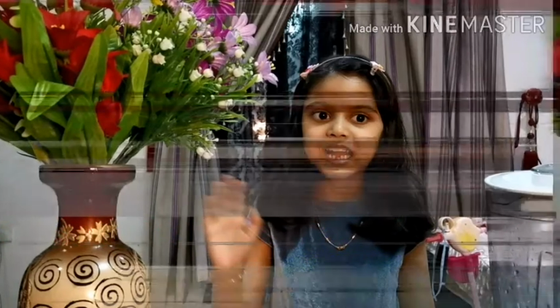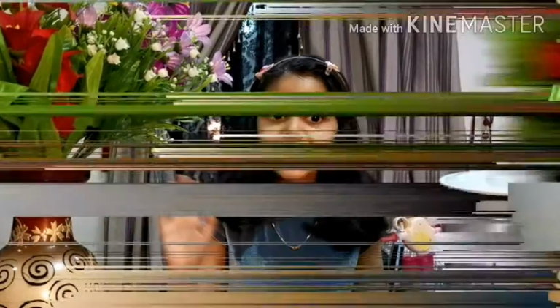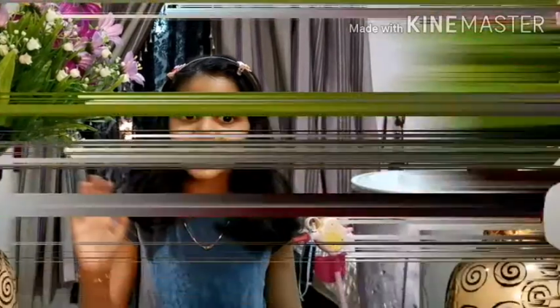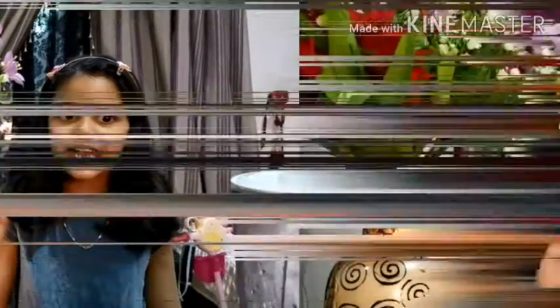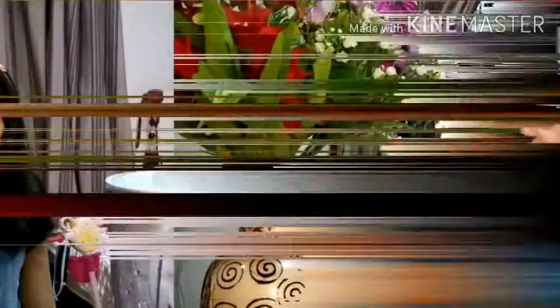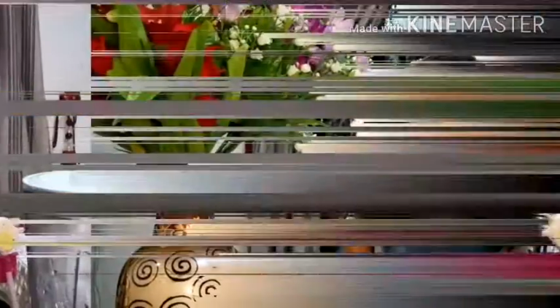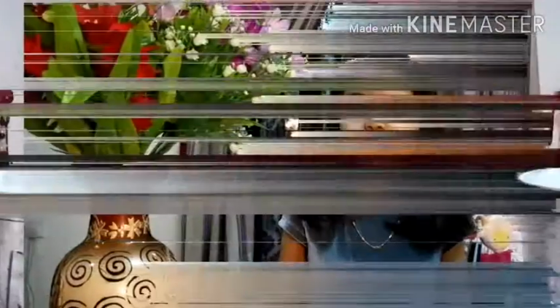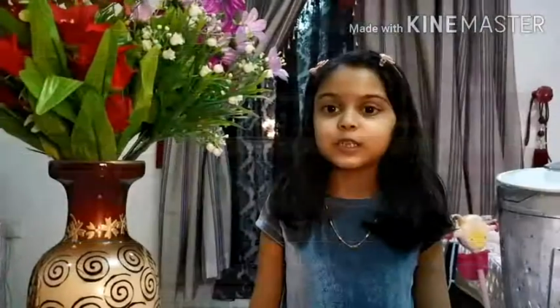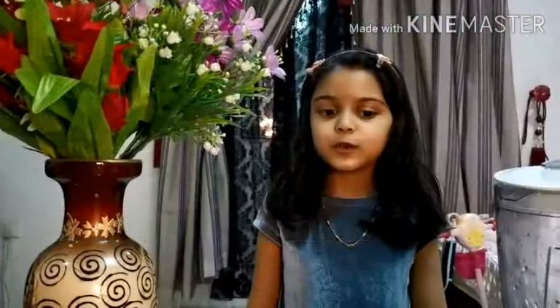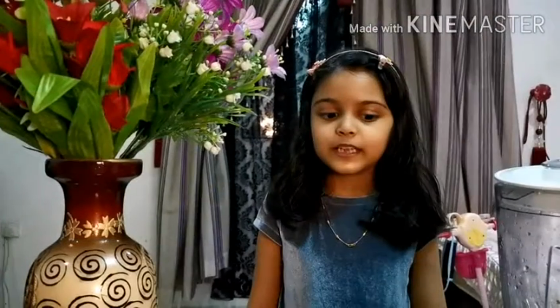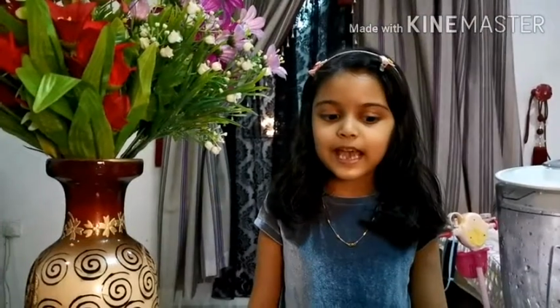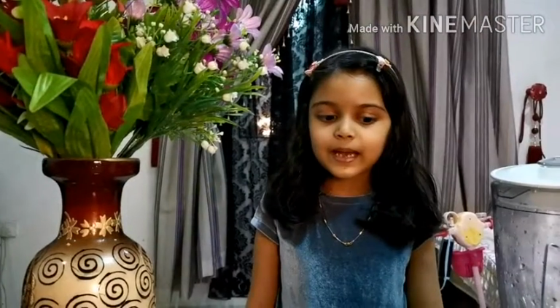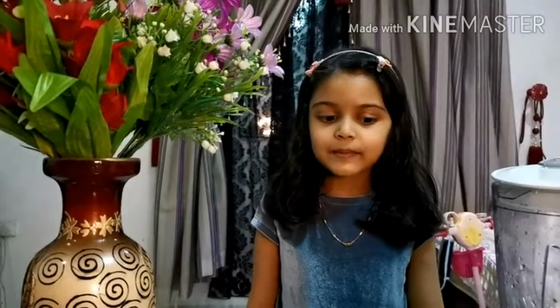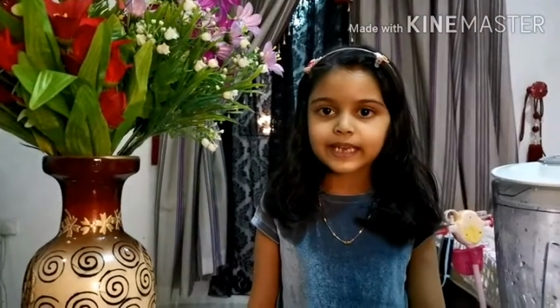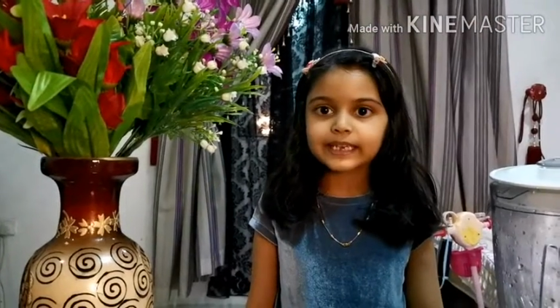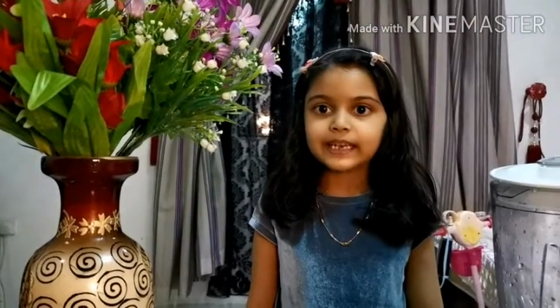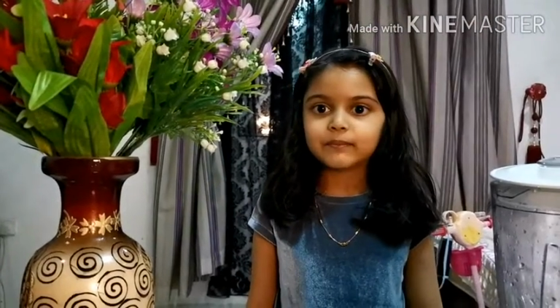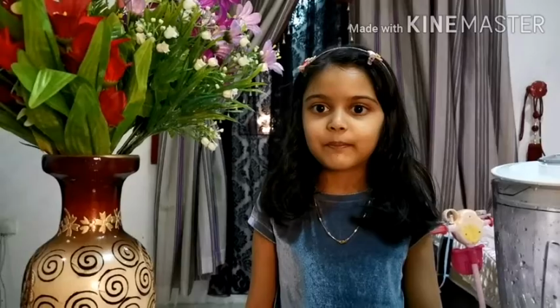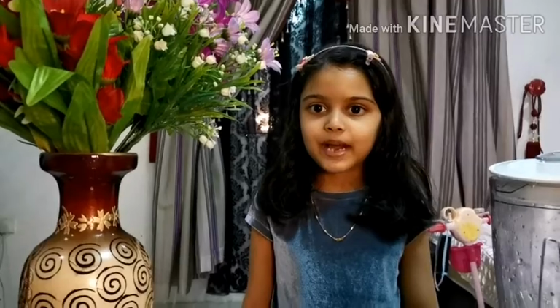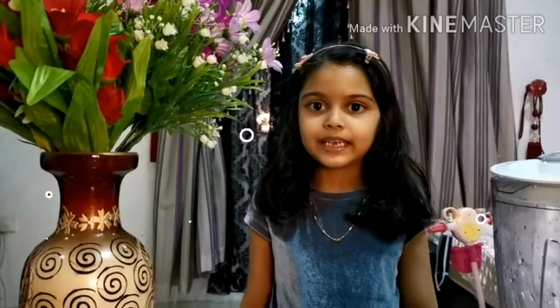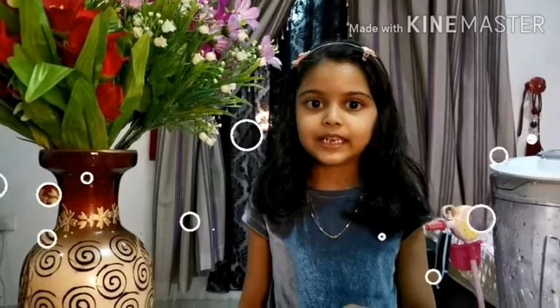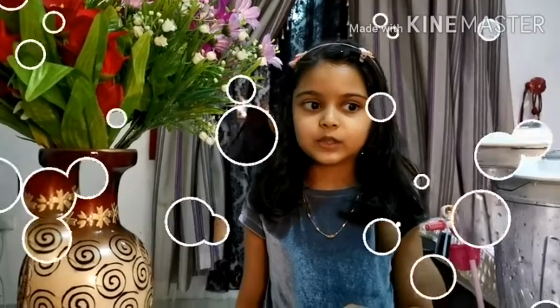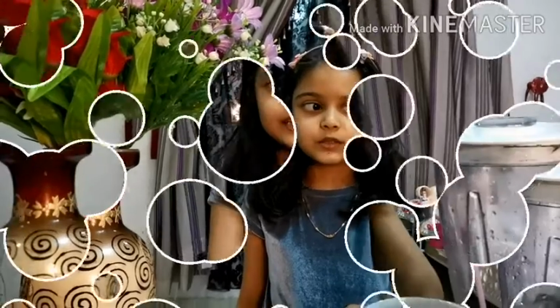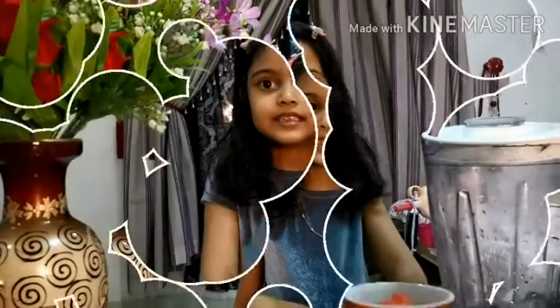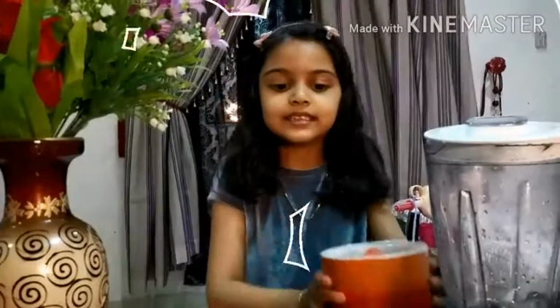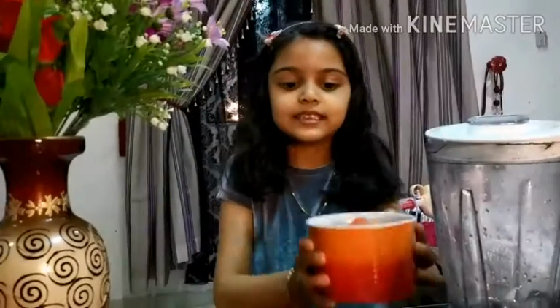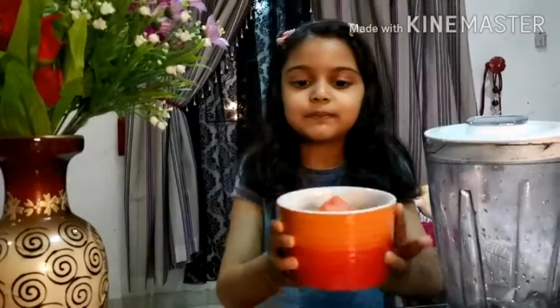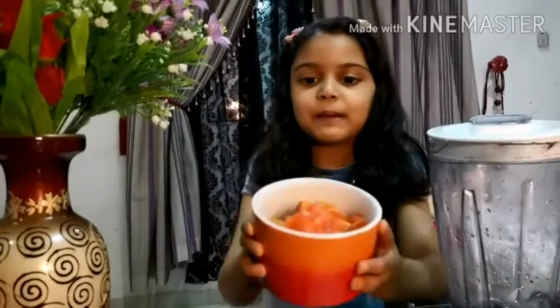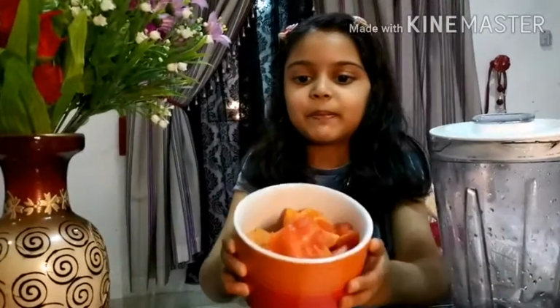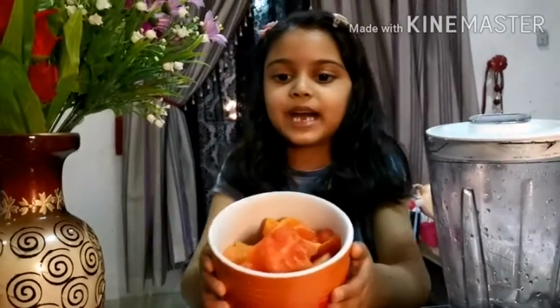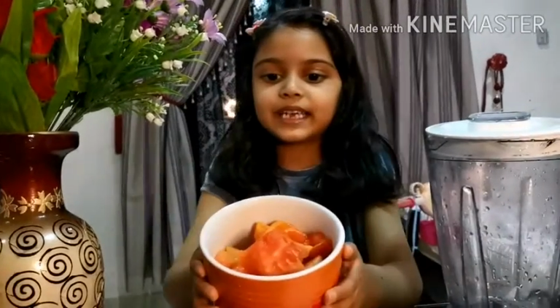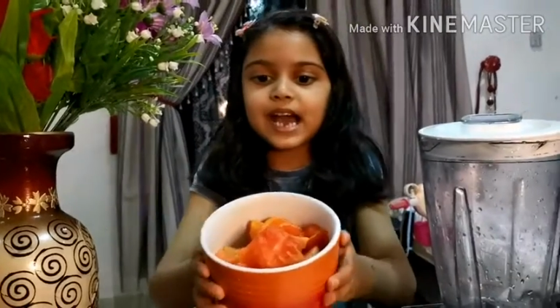Hi all! Today I am making papaya juice. This is papaya.